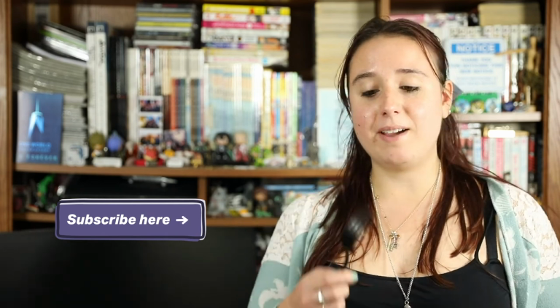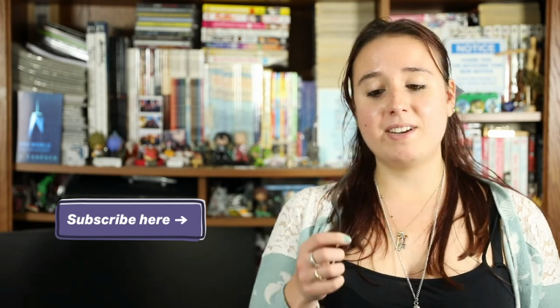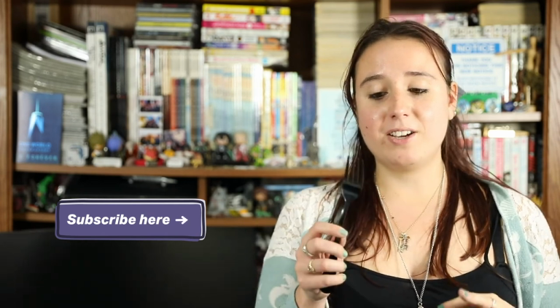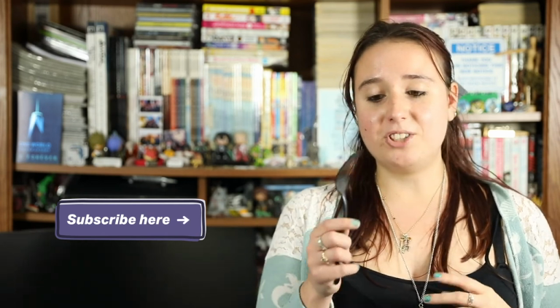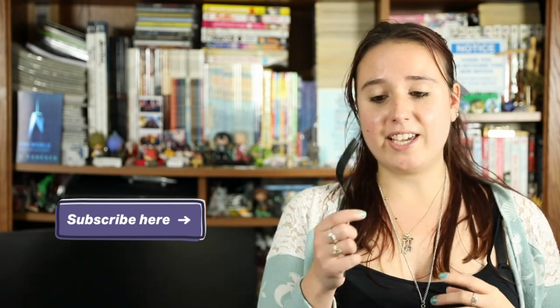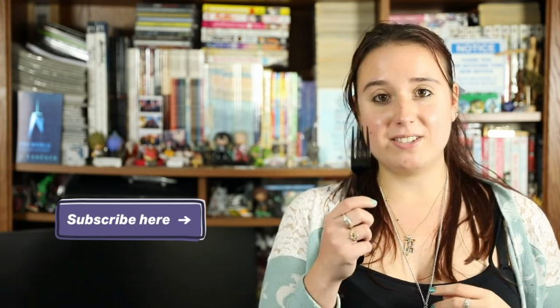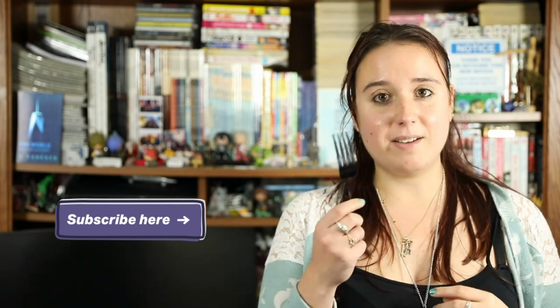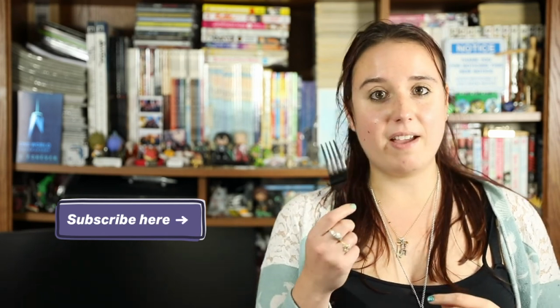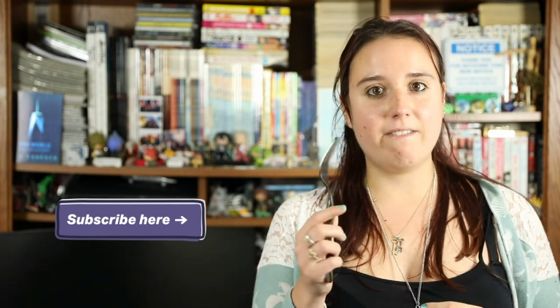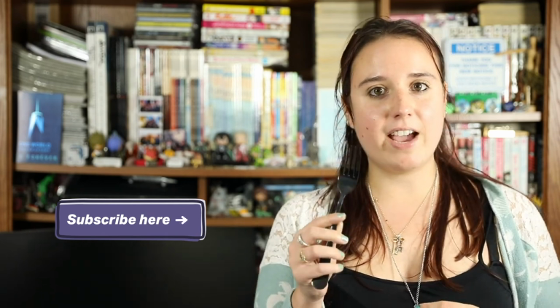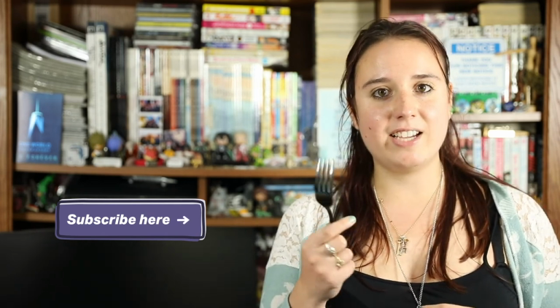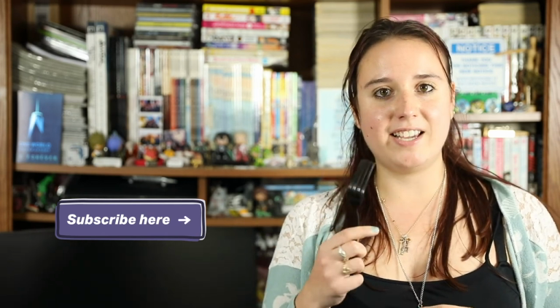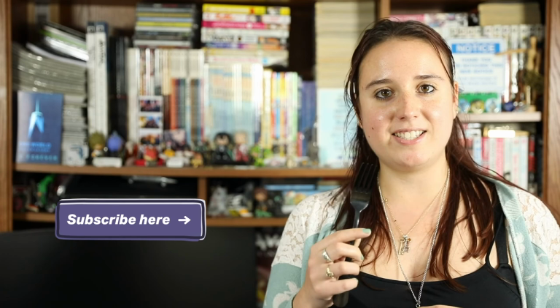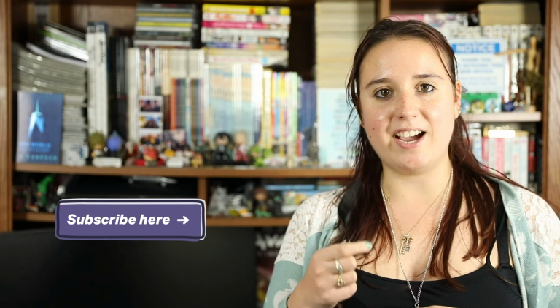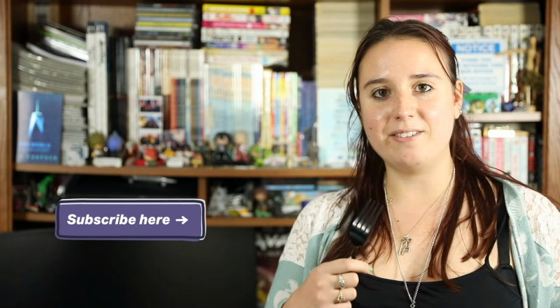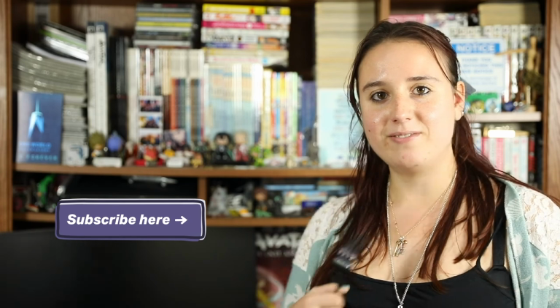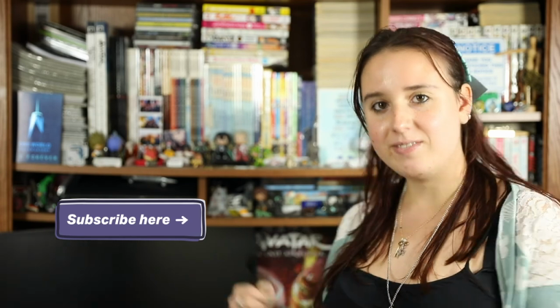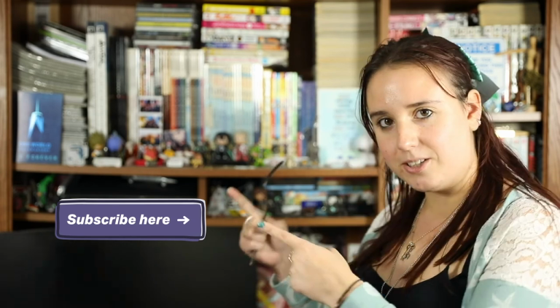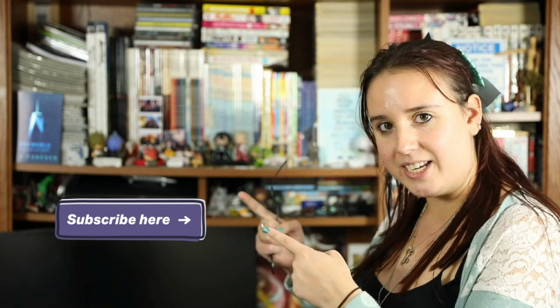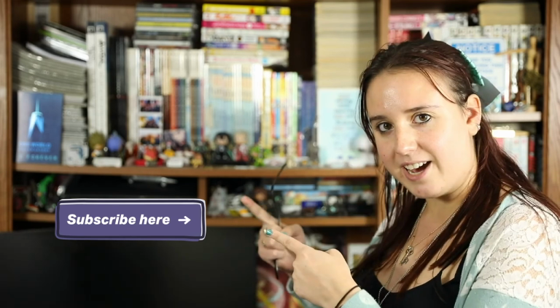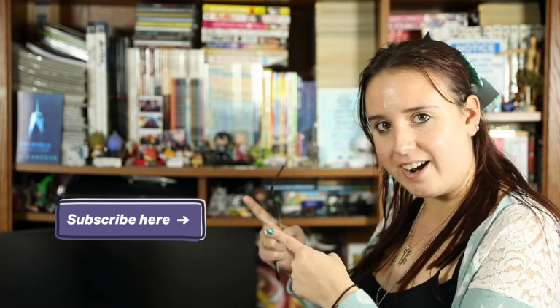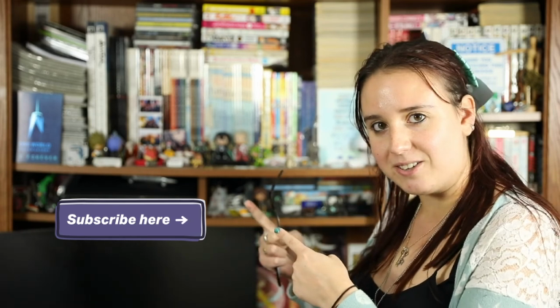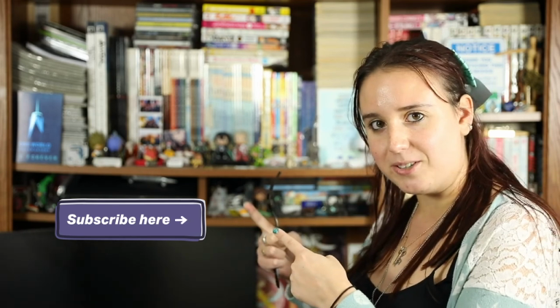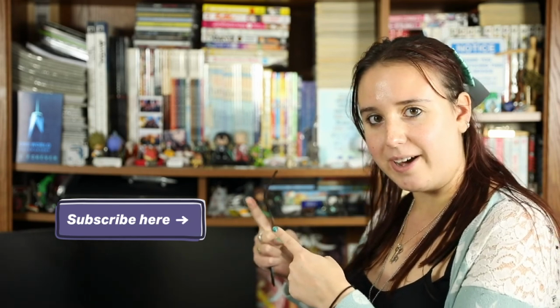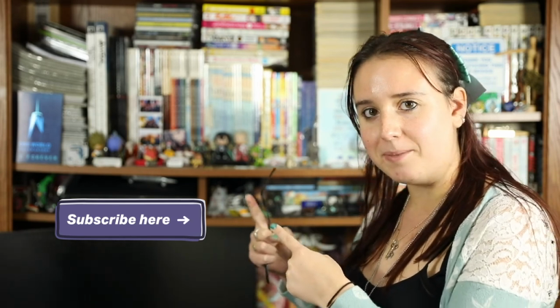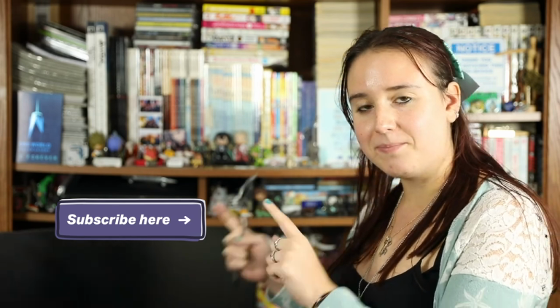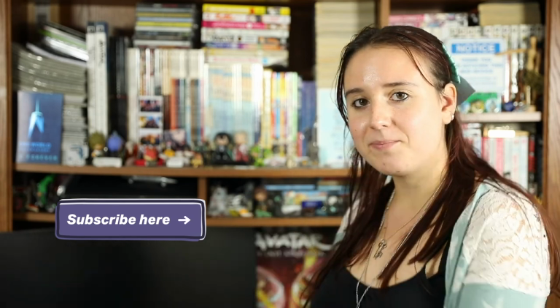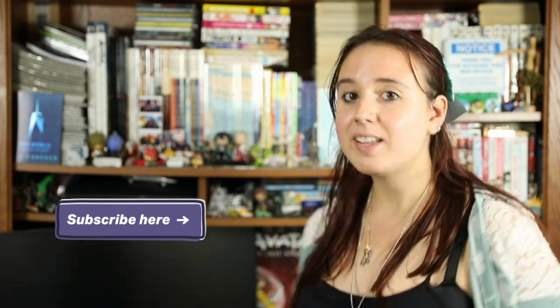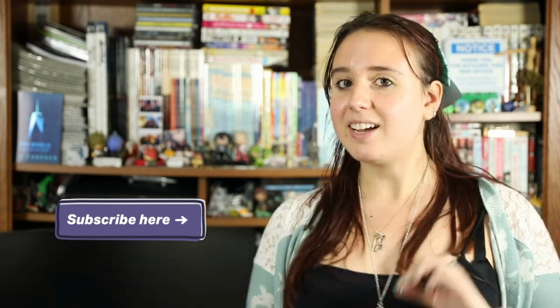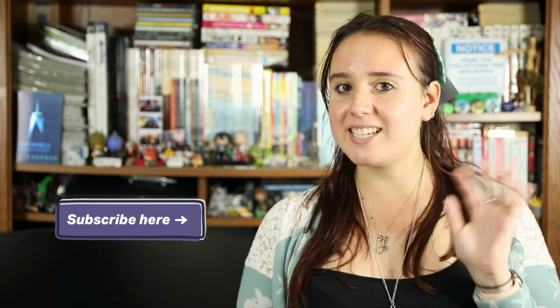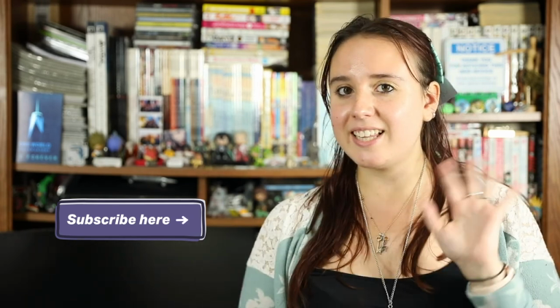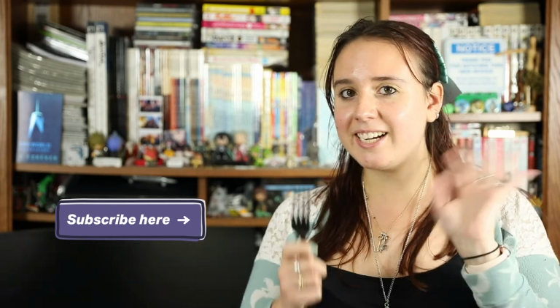I'm going to go check out some very neat stuff, including at our how-to hub. I'll see you later.